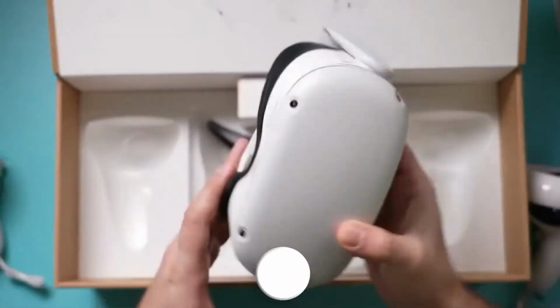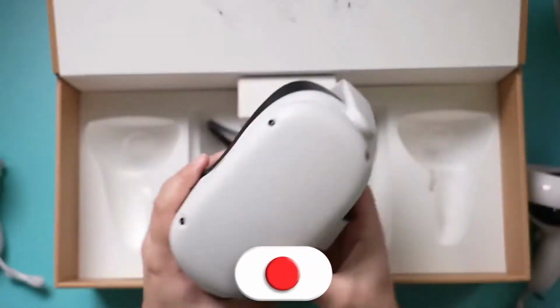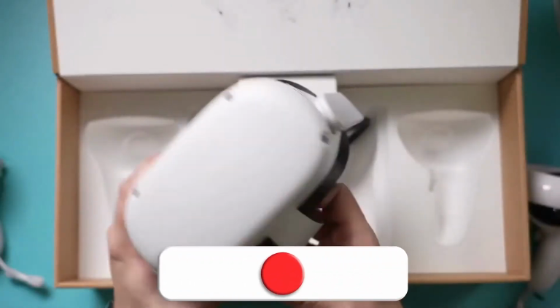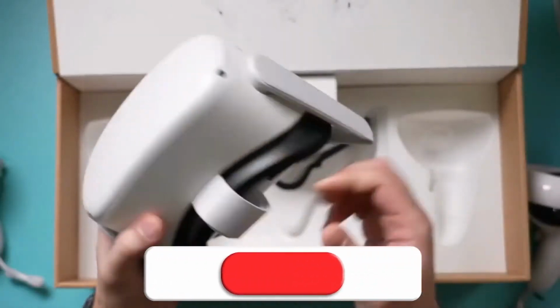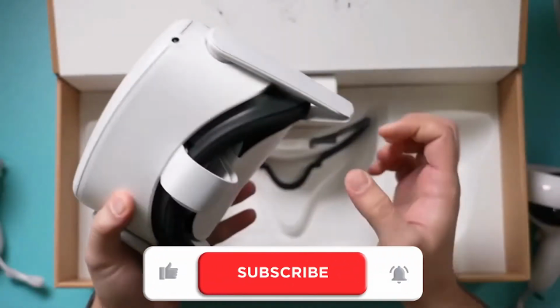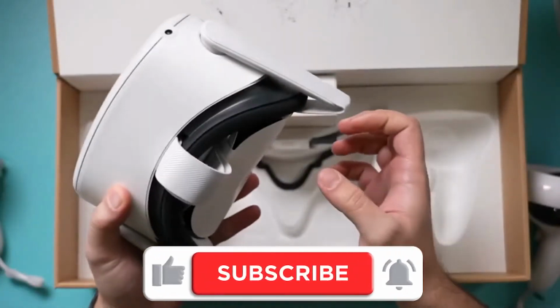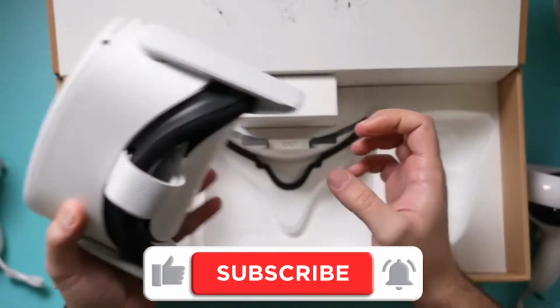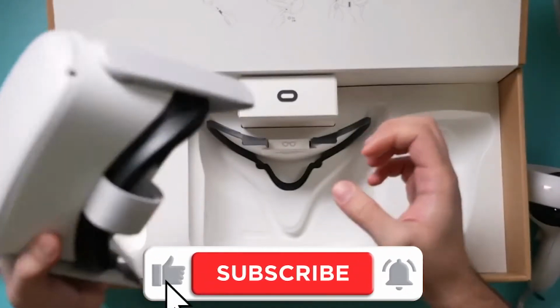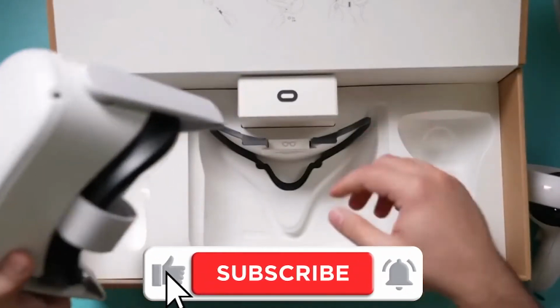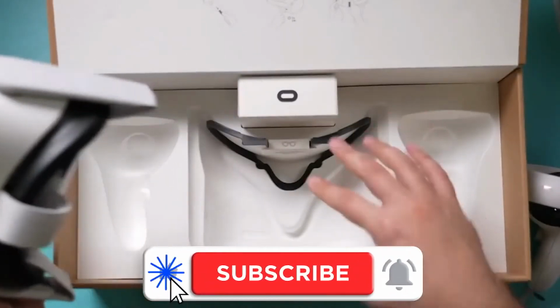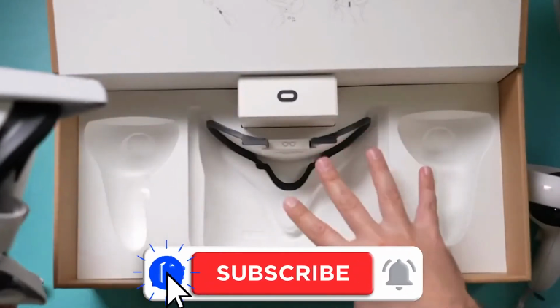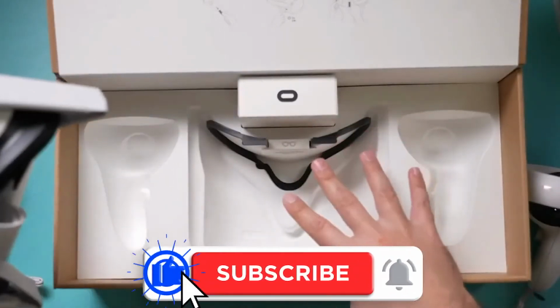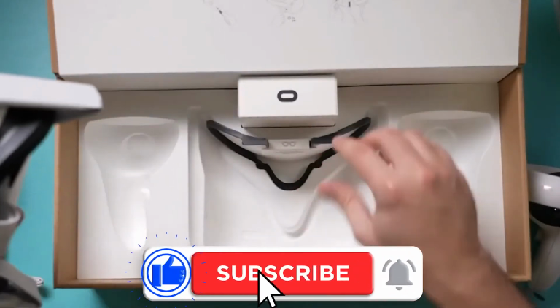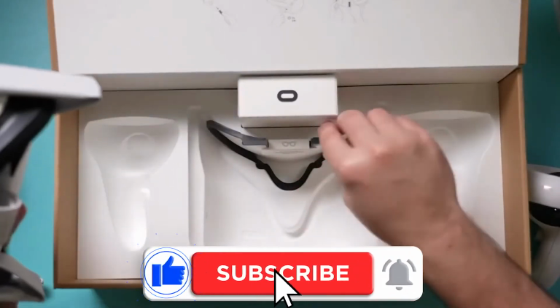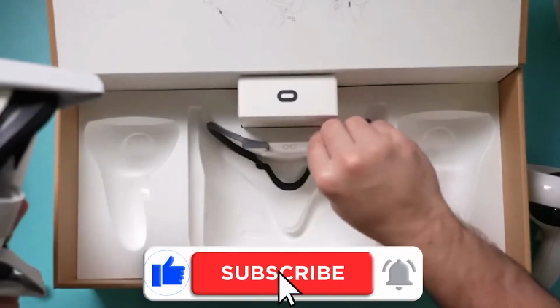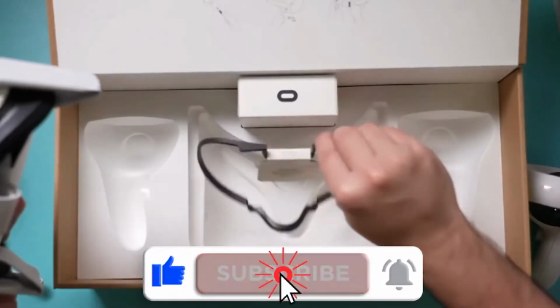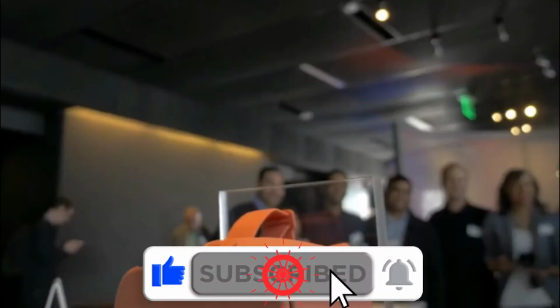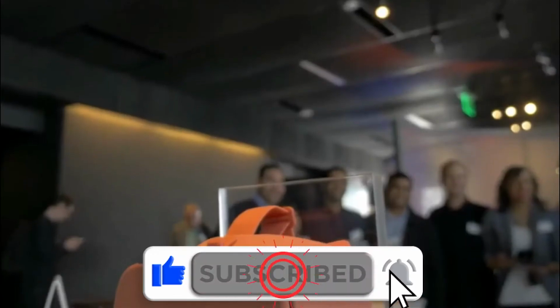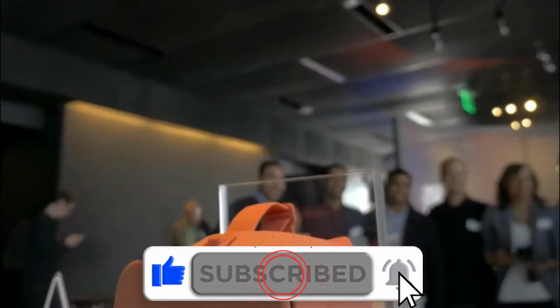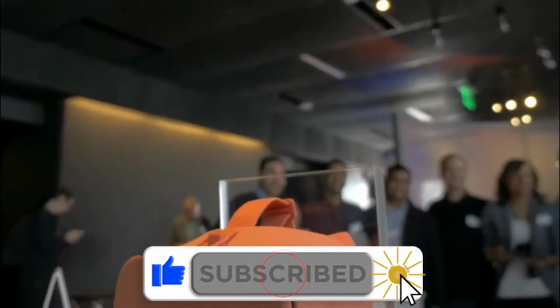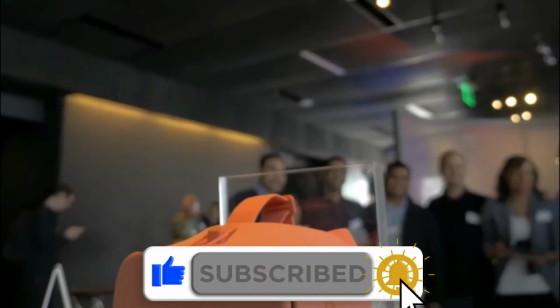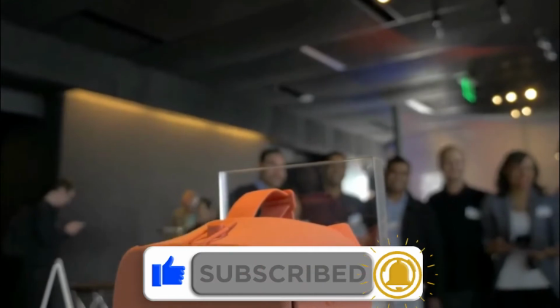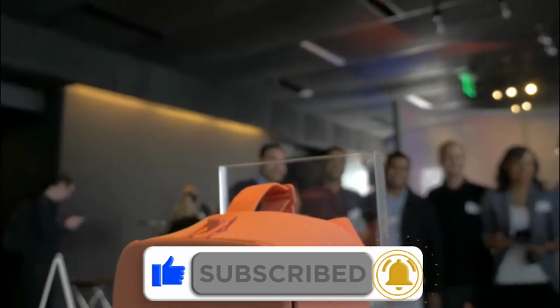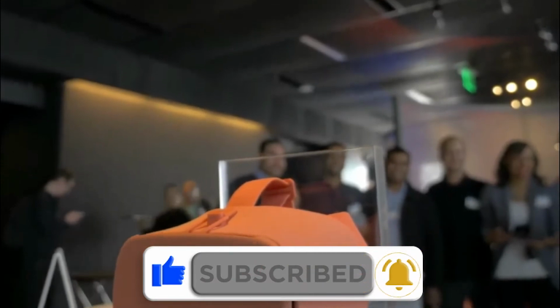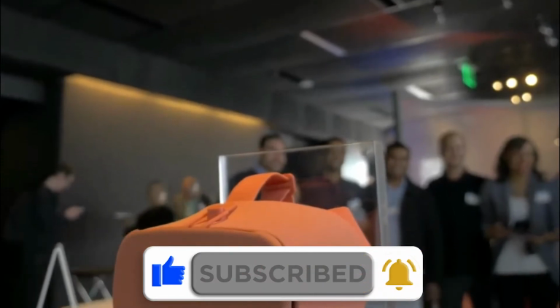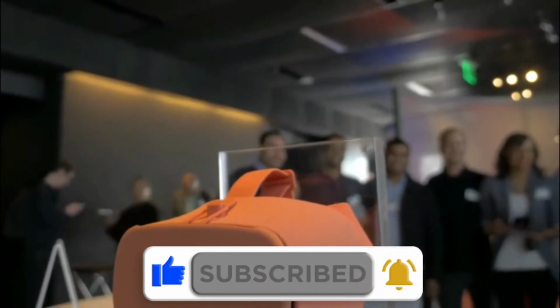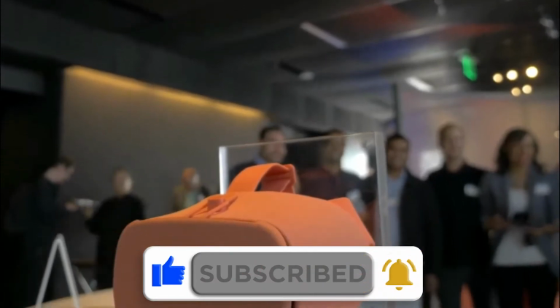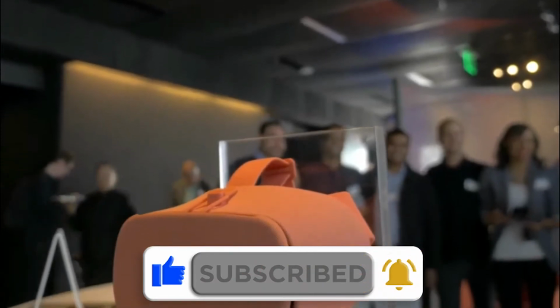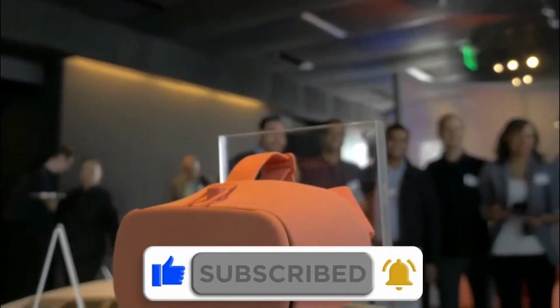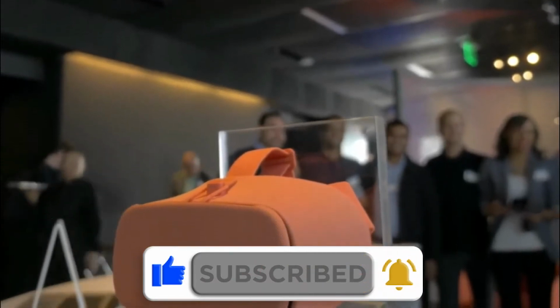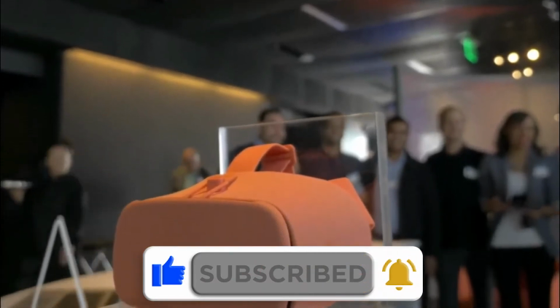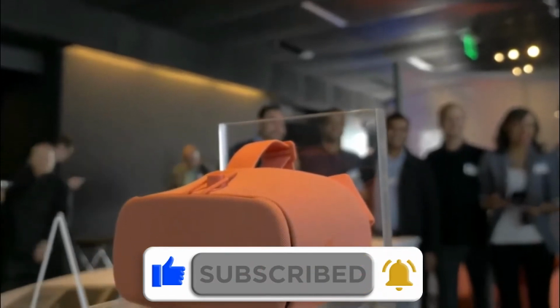So keep up with me to the end, comment right below this video, and subscribe — hit that notification bell for more videos.